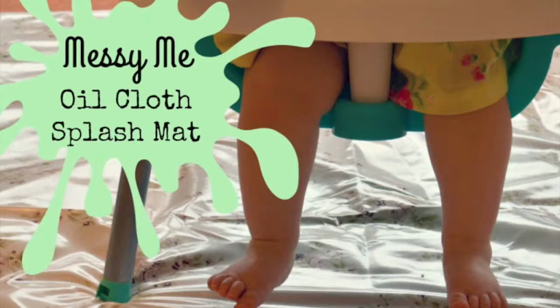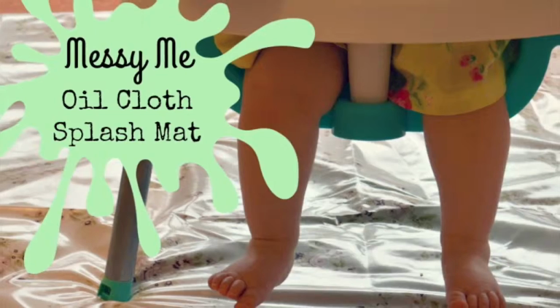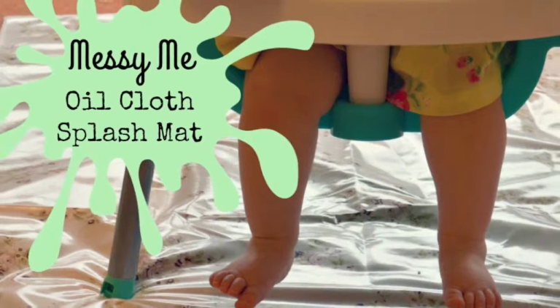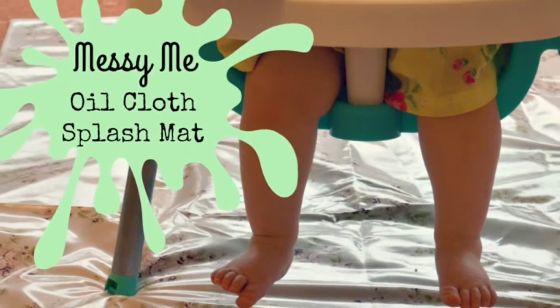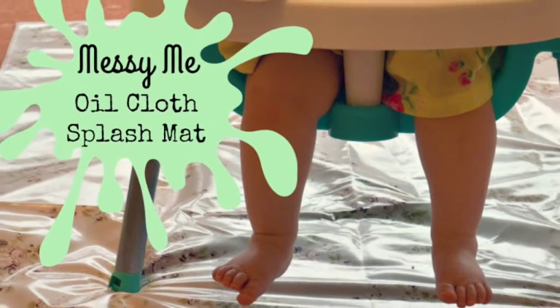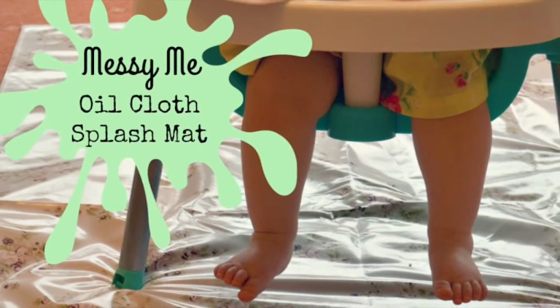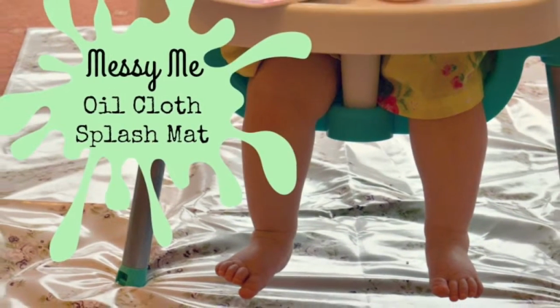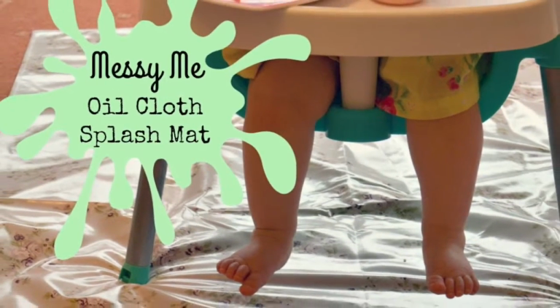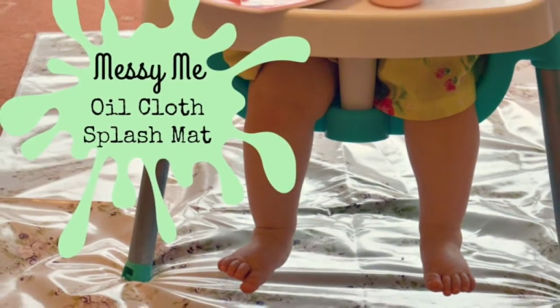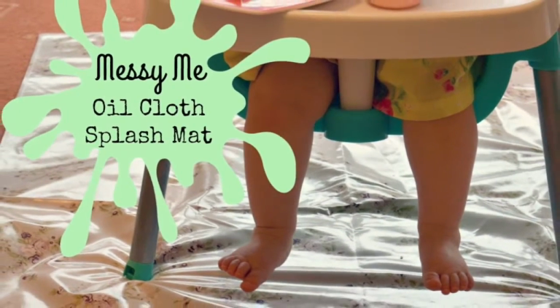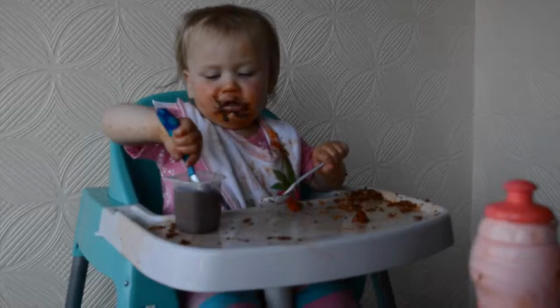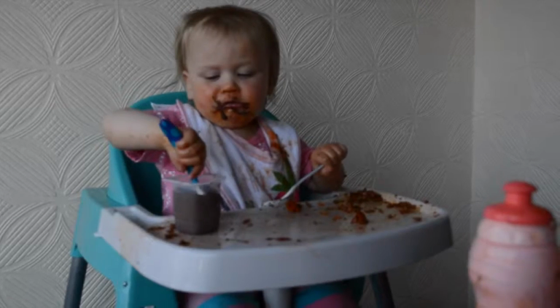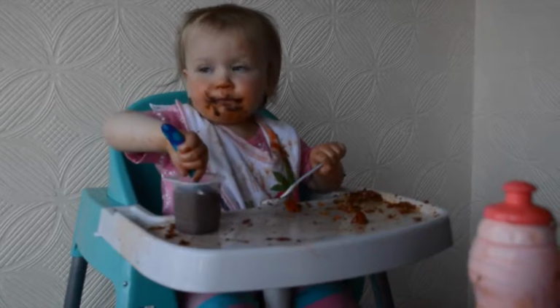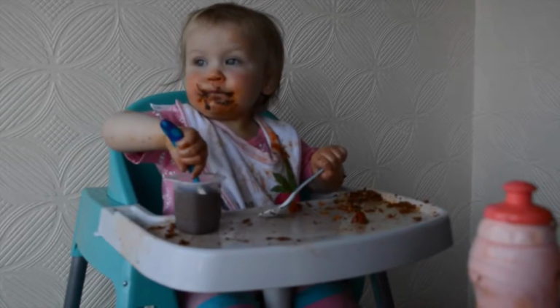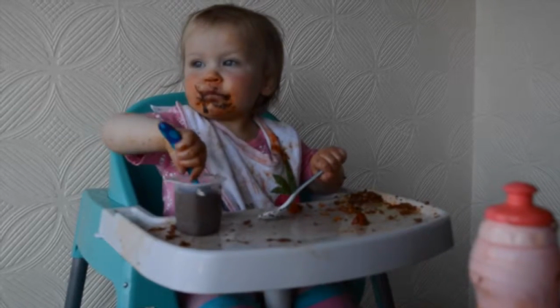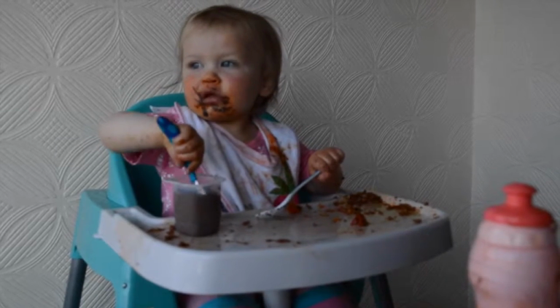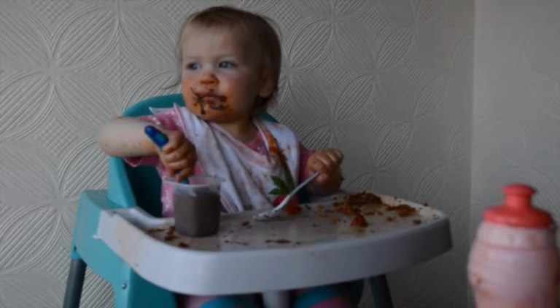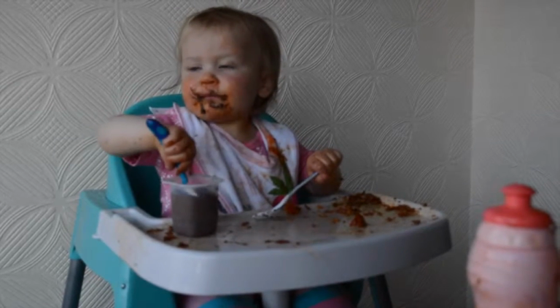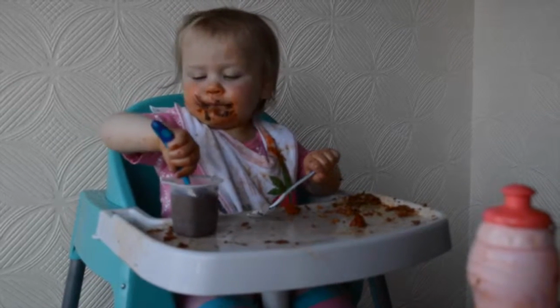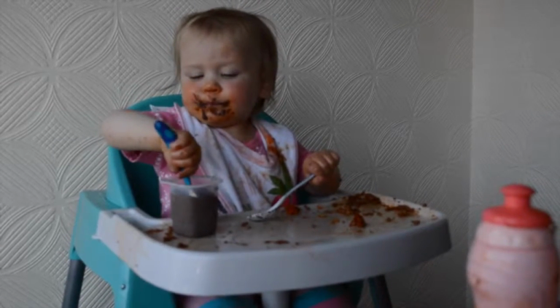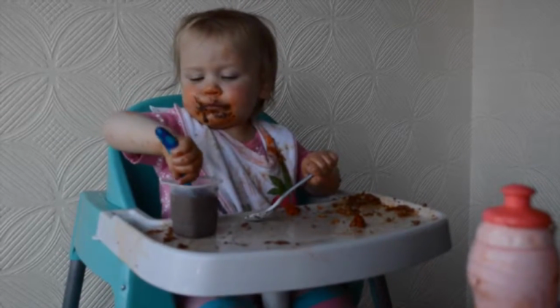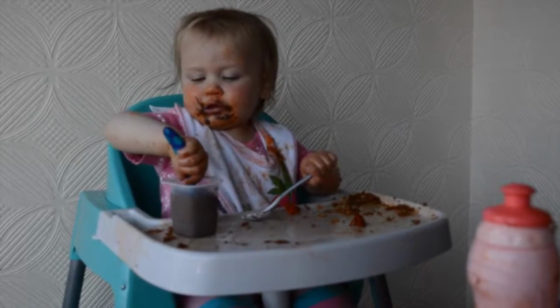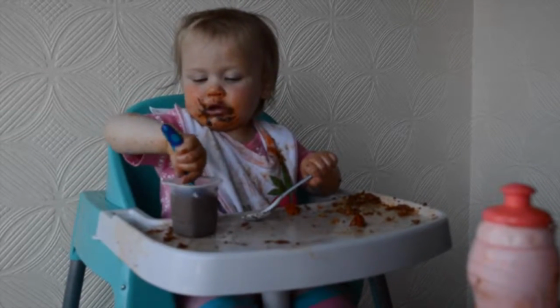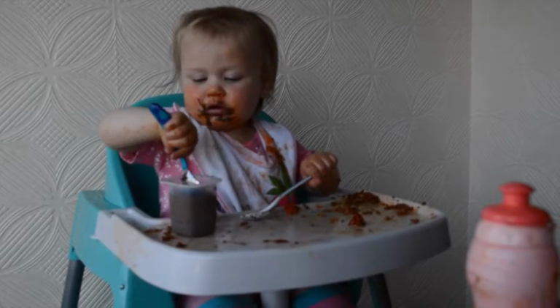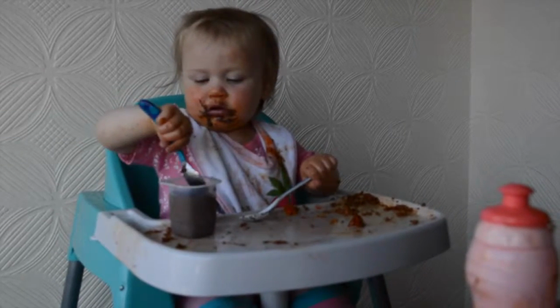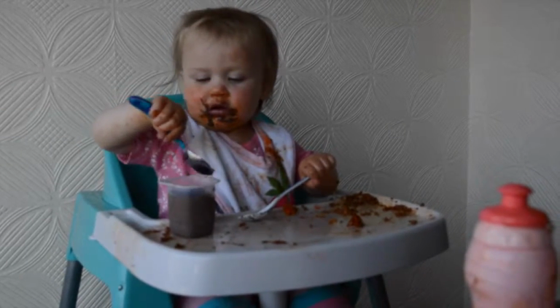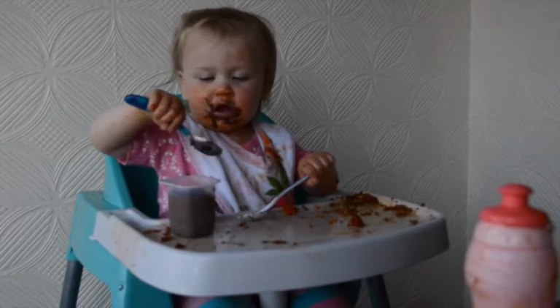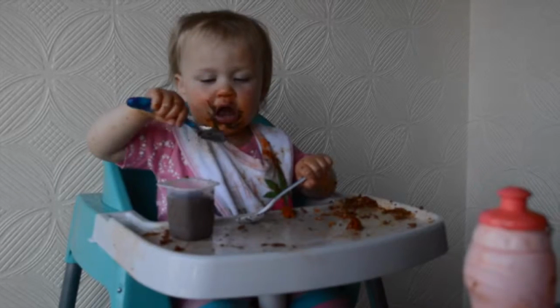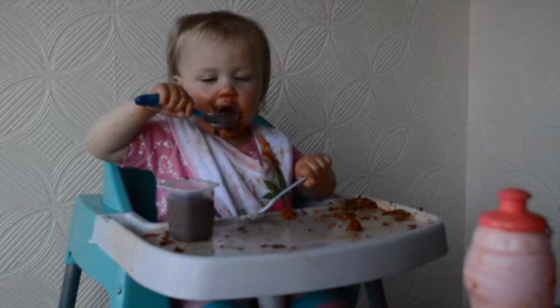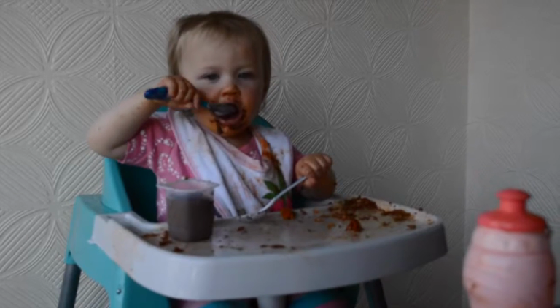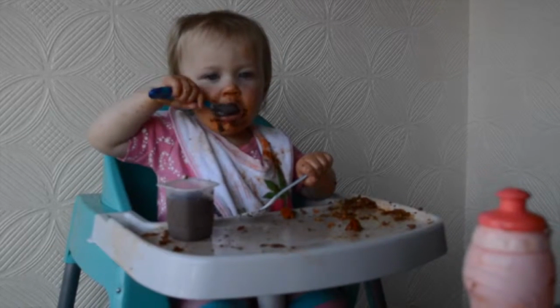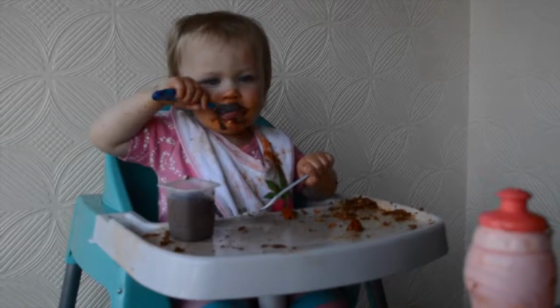Hi everyone, we recently received the Messy Me Oil Cloth Splash Mat to review. Here are just a few clips of us using it.